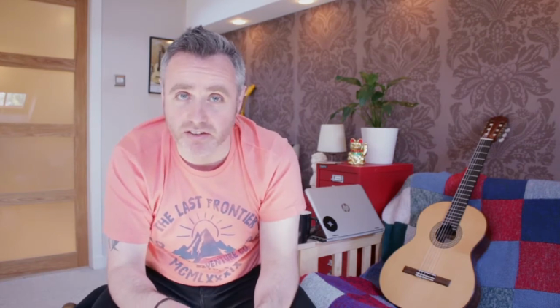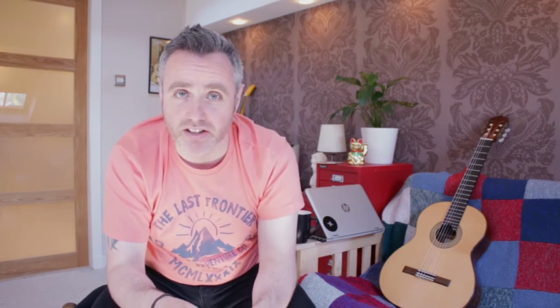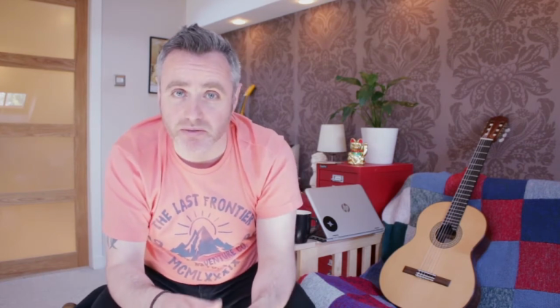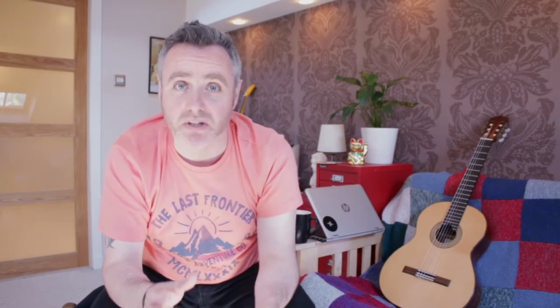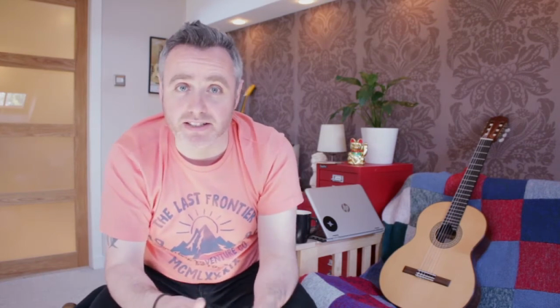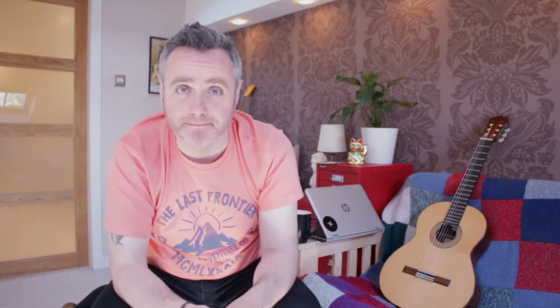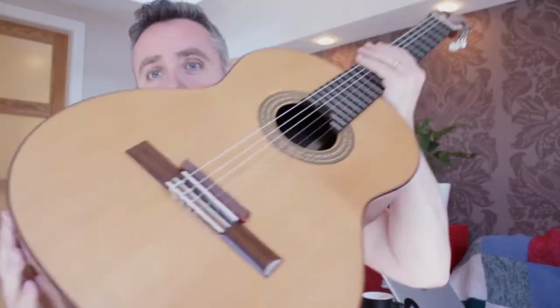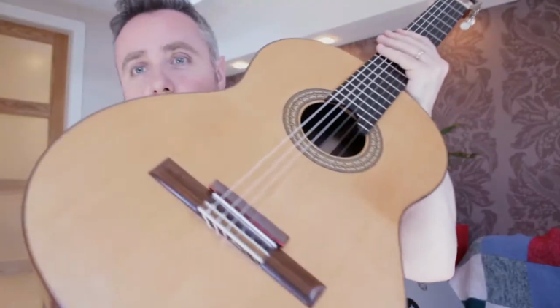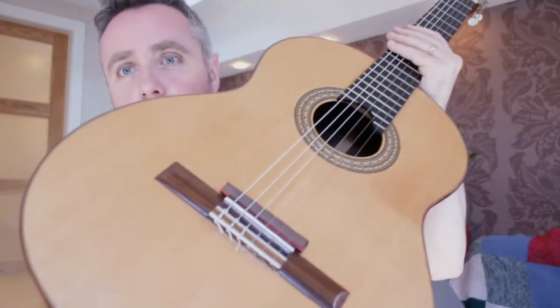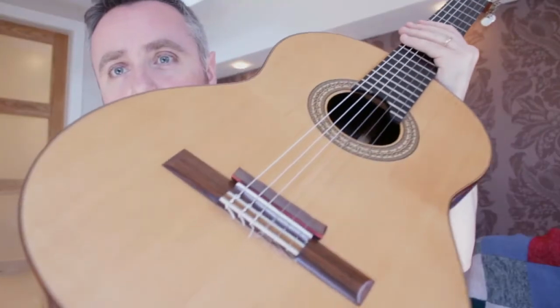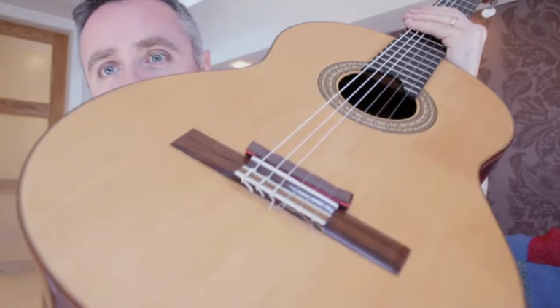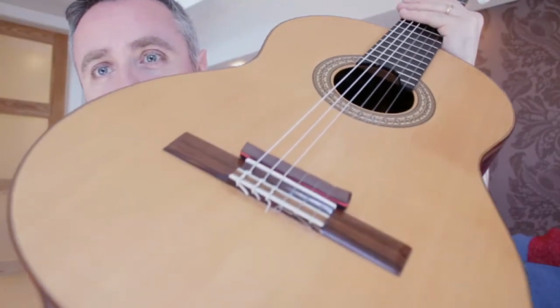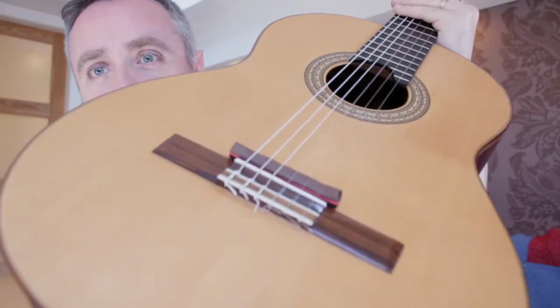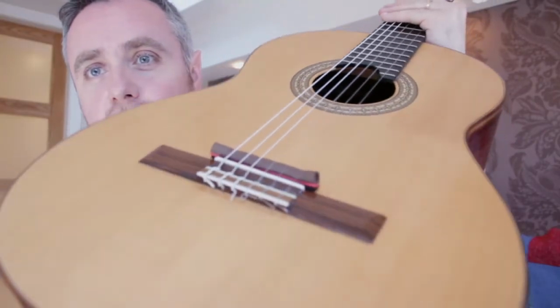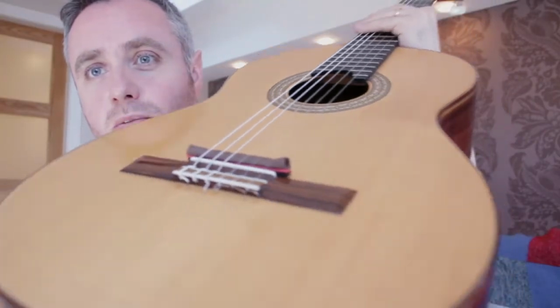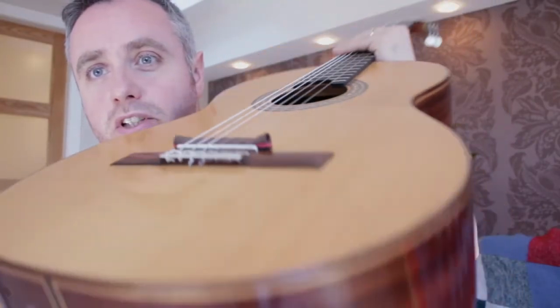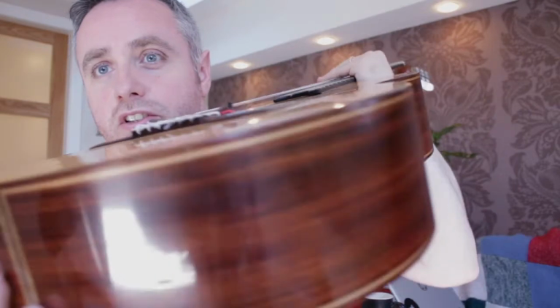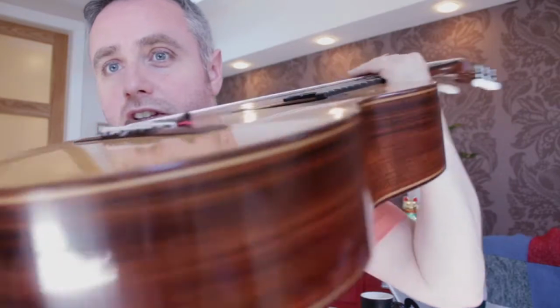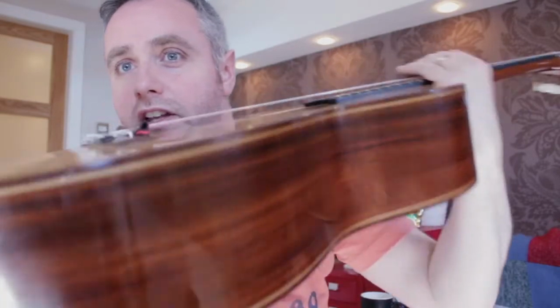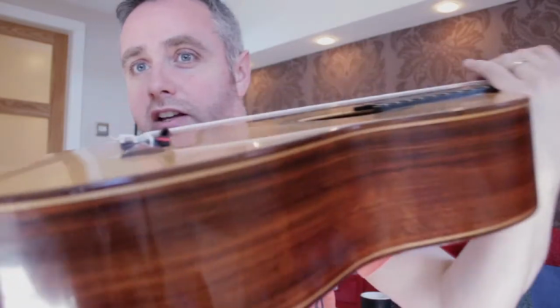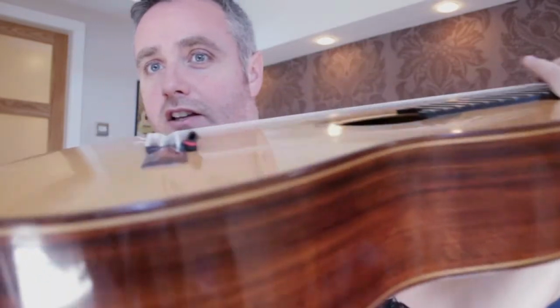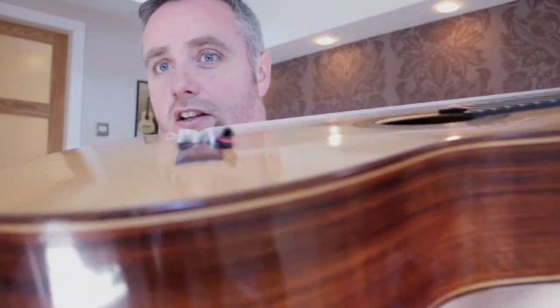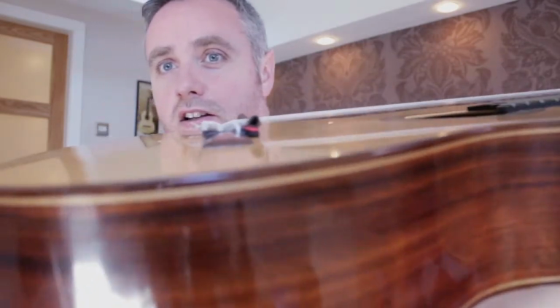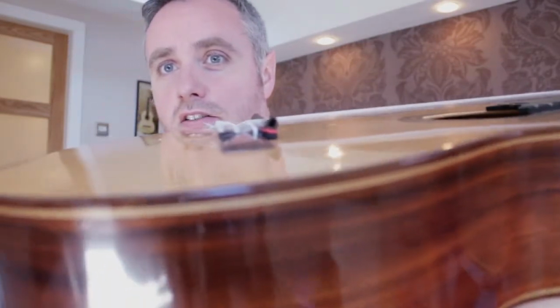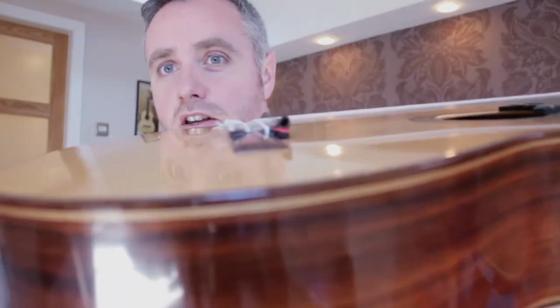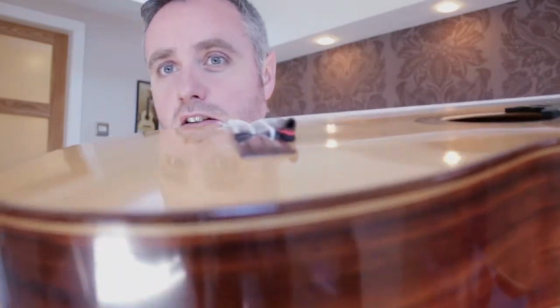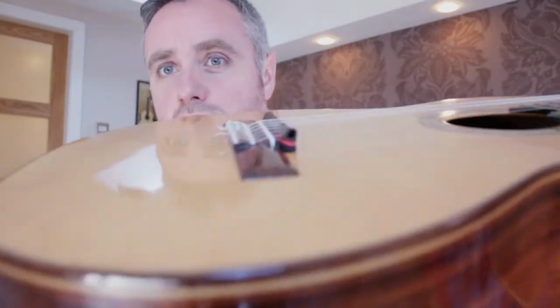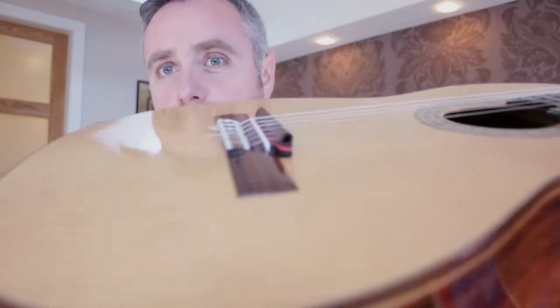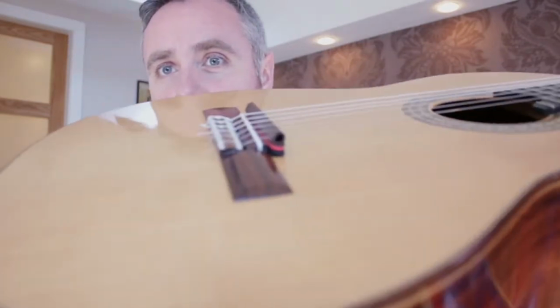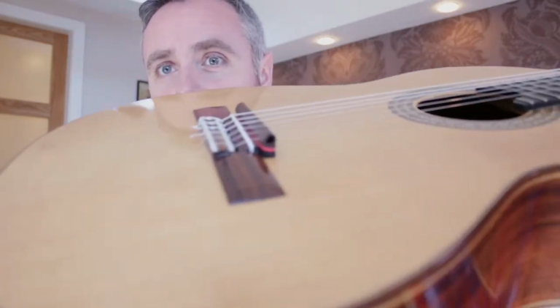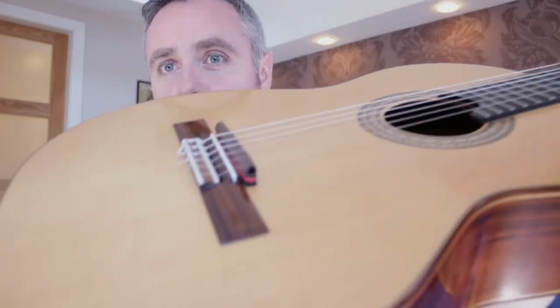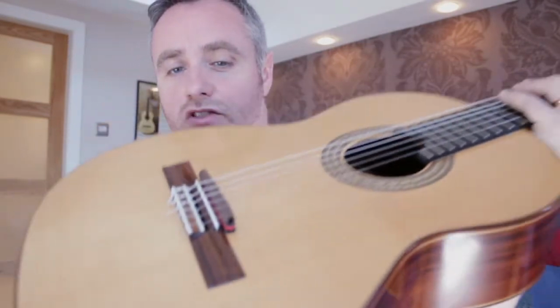I've found myself using it nearly every time I practice, at least just to check that everything is in place. You can see it underneath the bridge like that, just sitting underneath the strings.